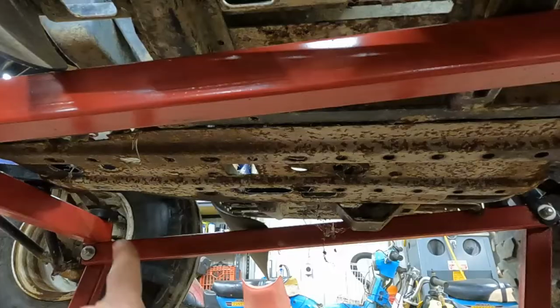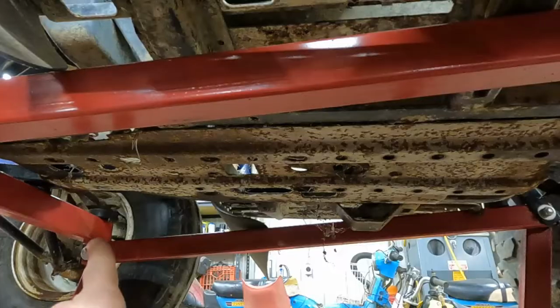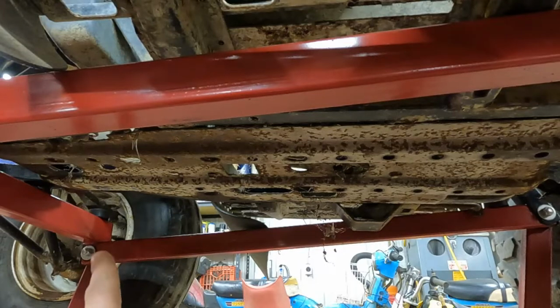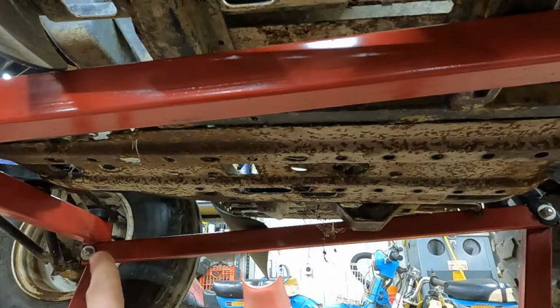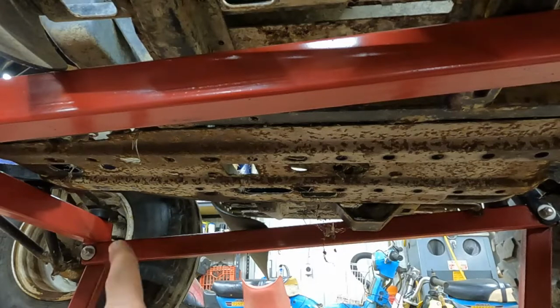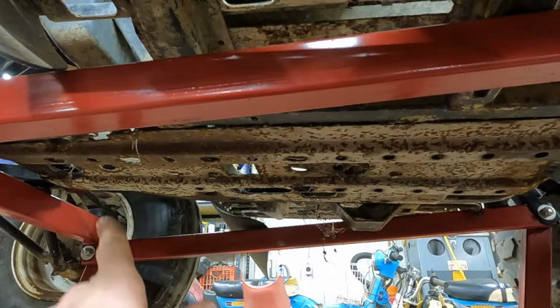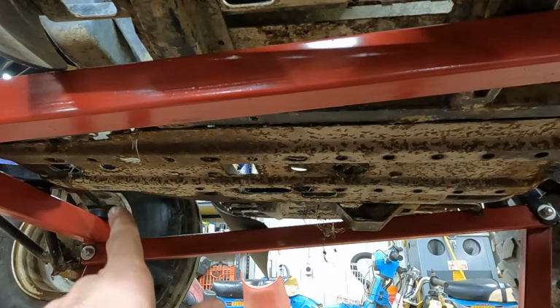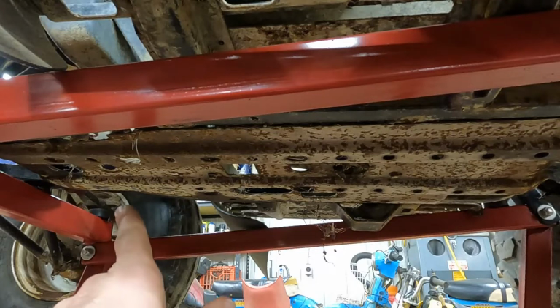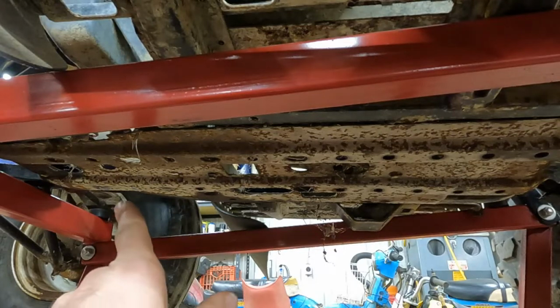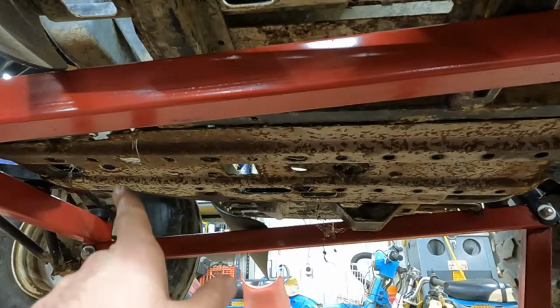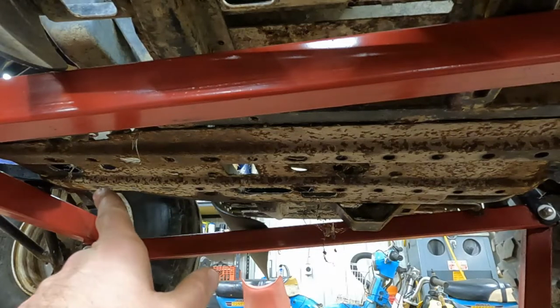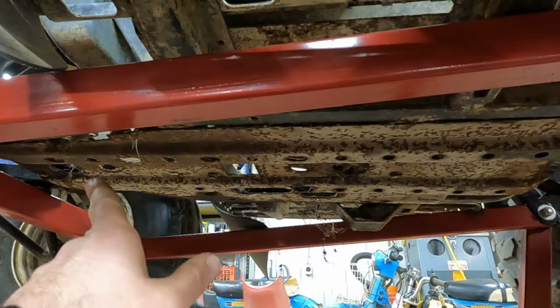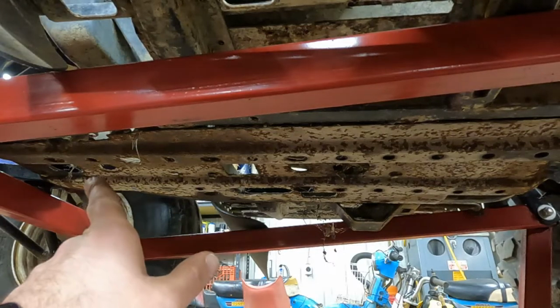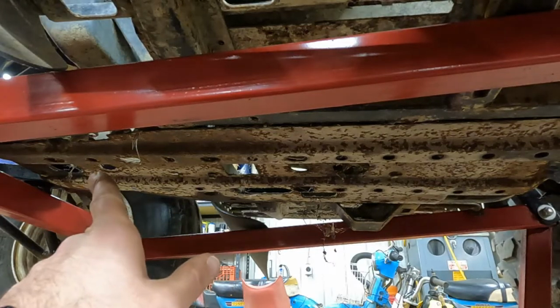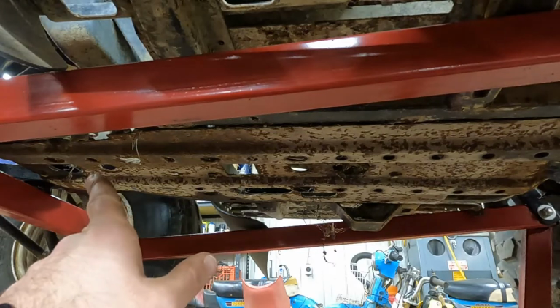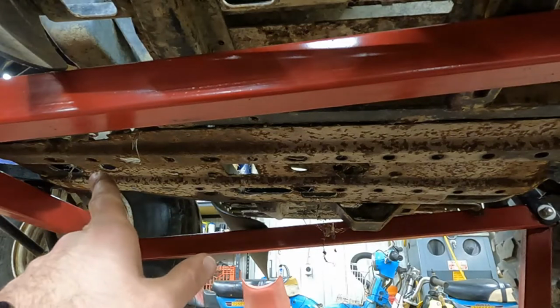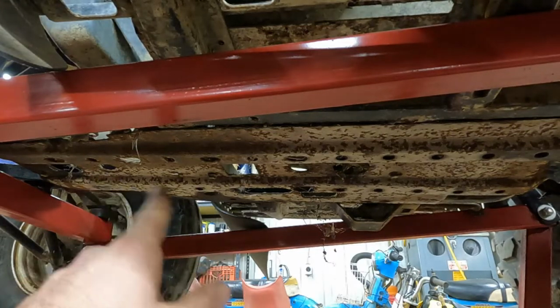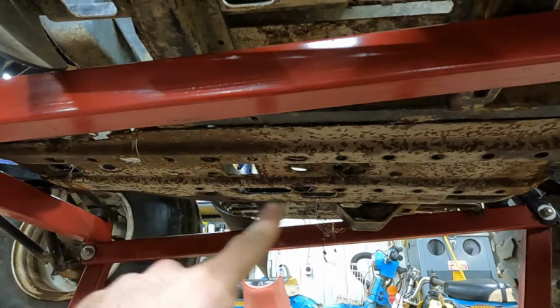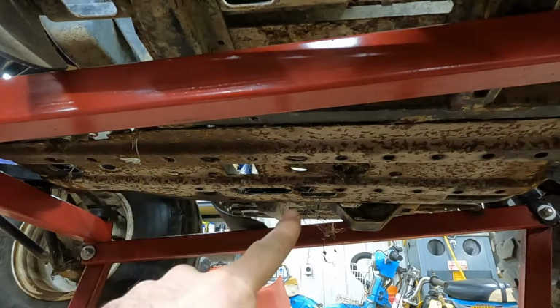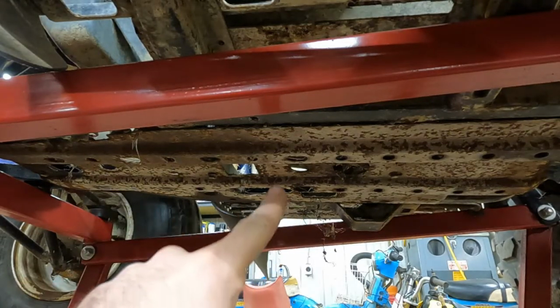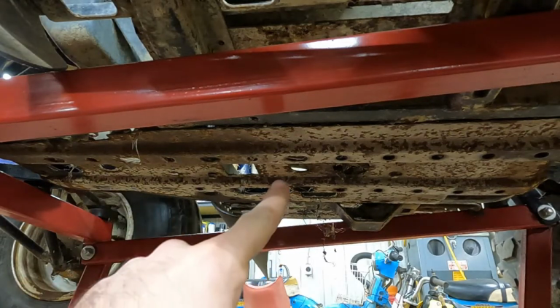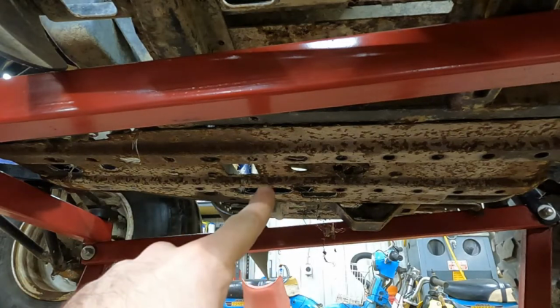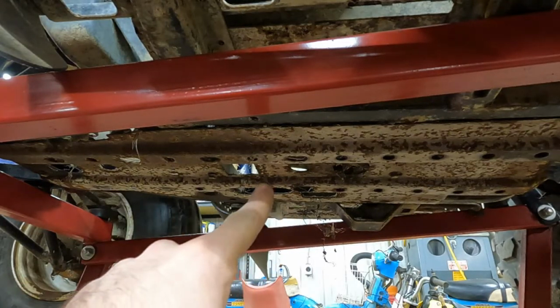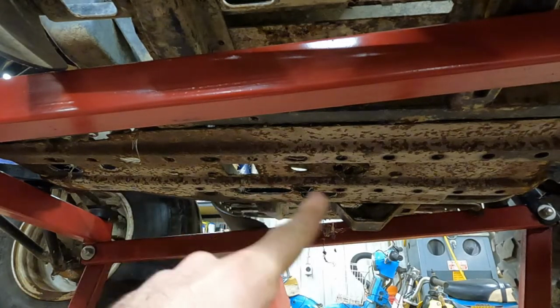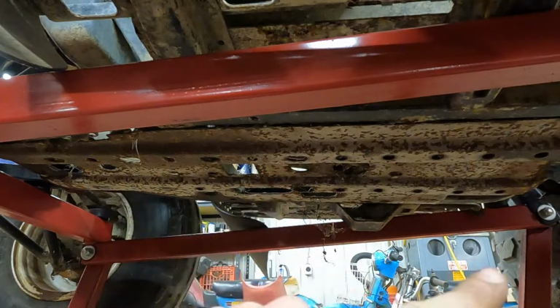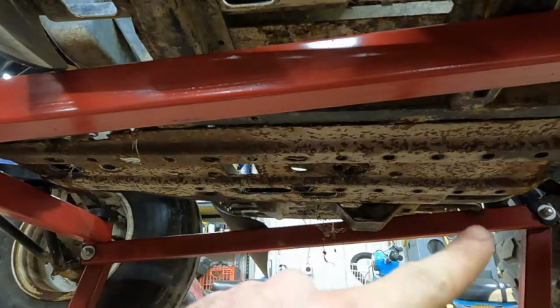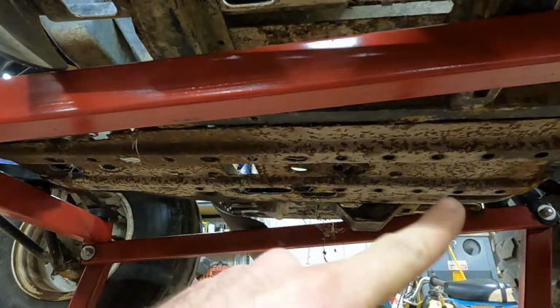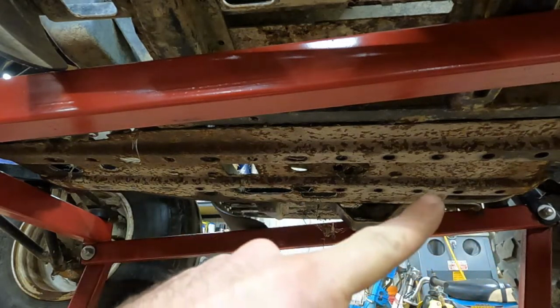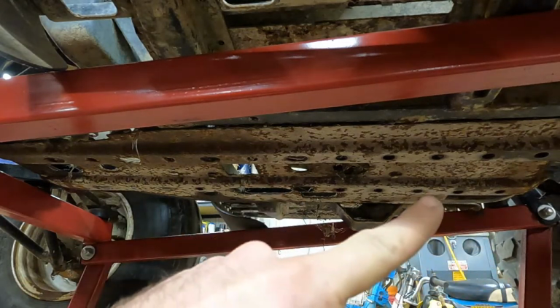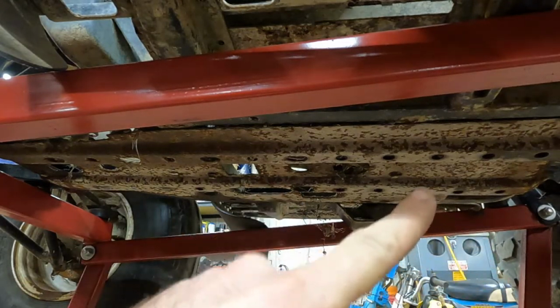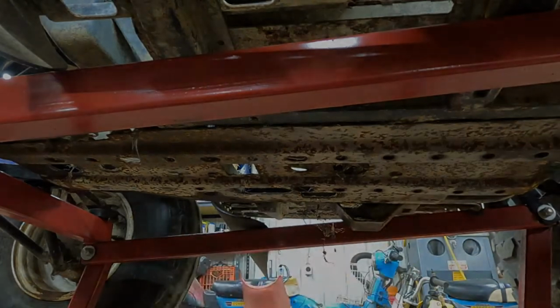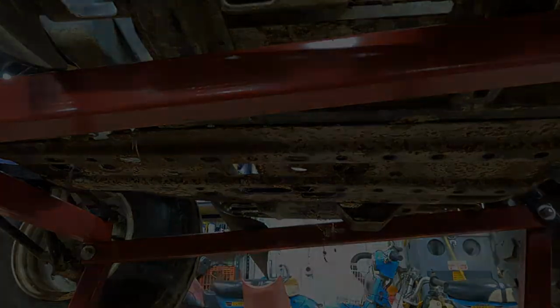It looks like we've got two bolts up towards the front, two in the middle, and two at the rear.